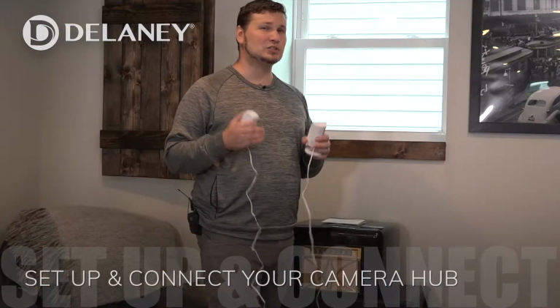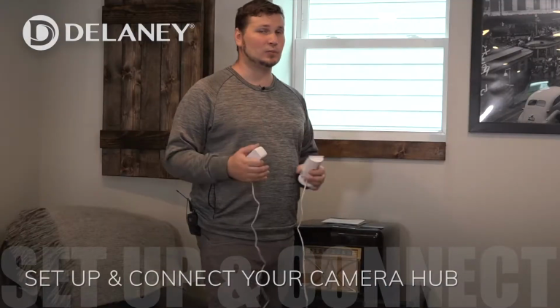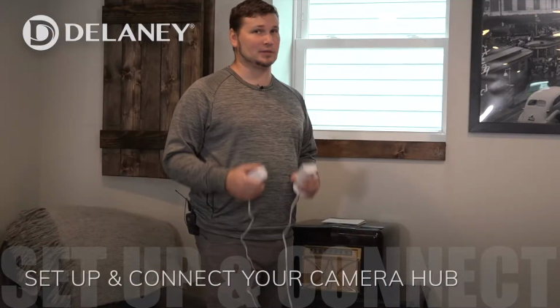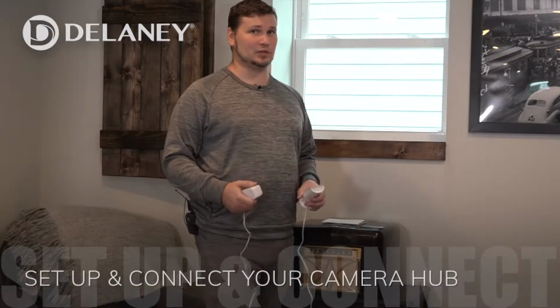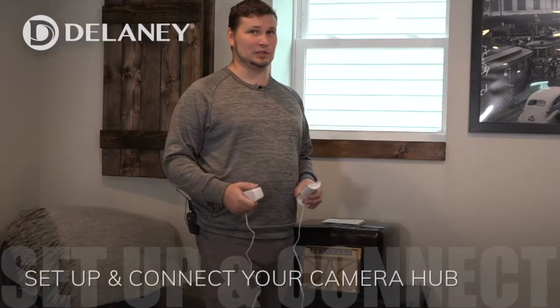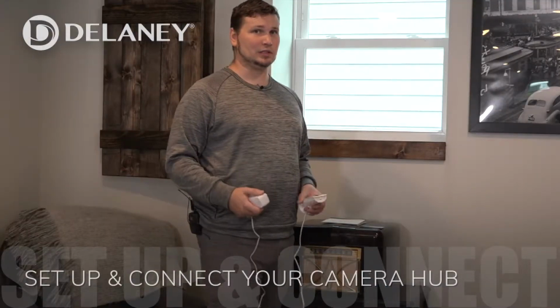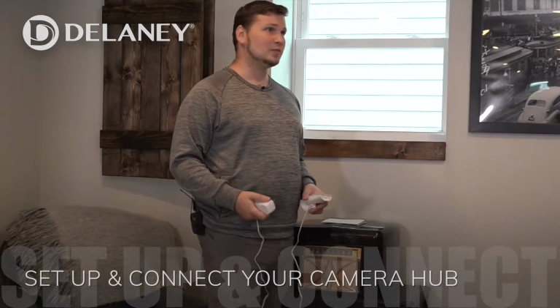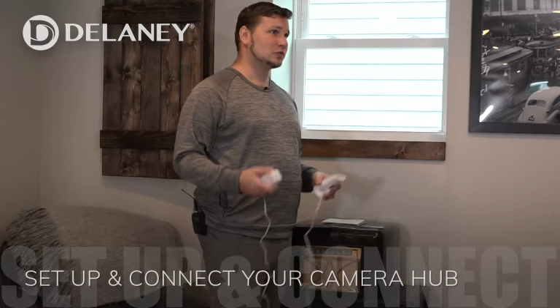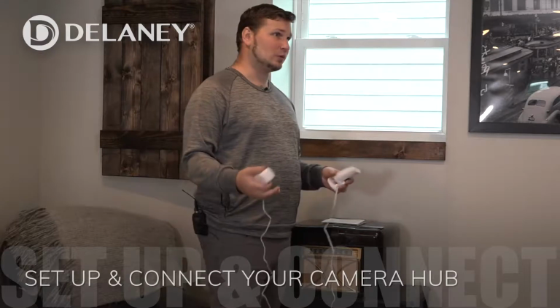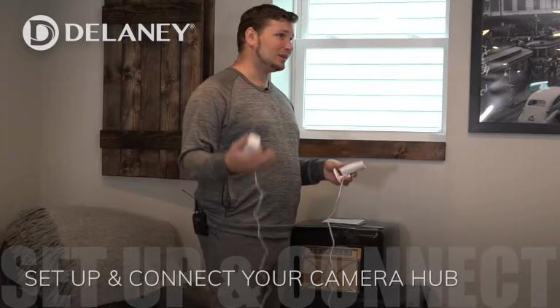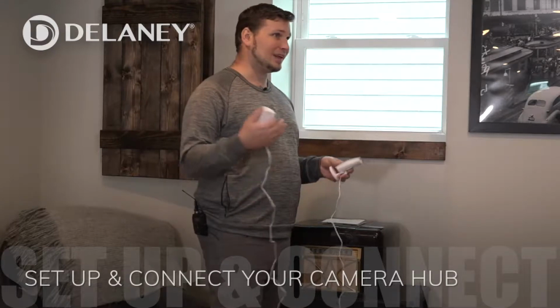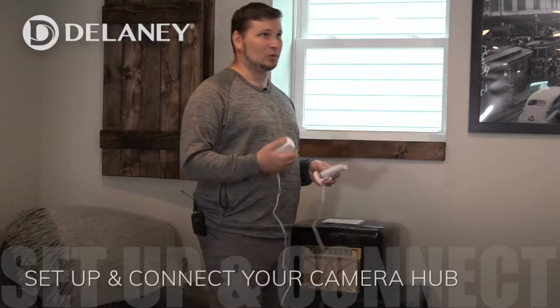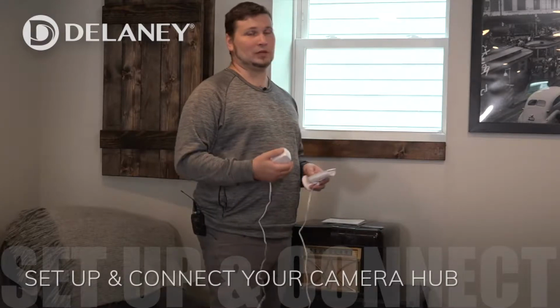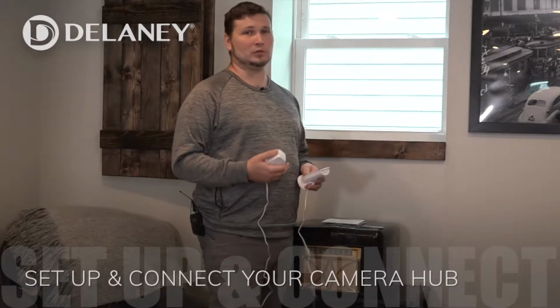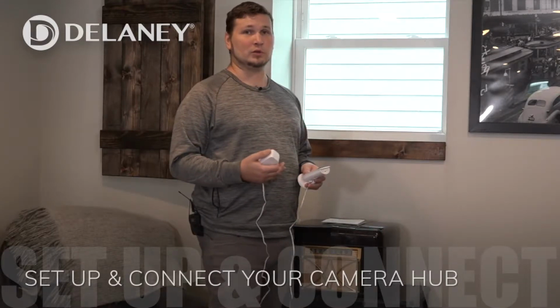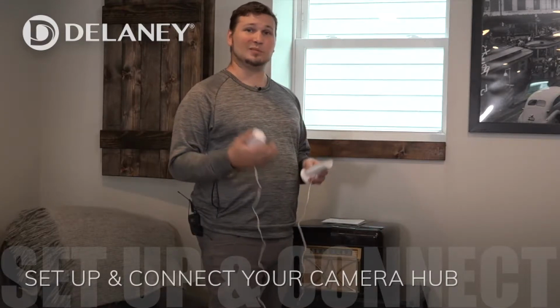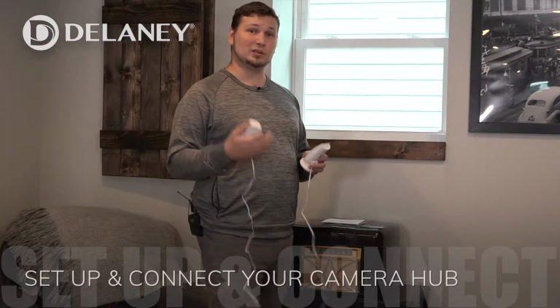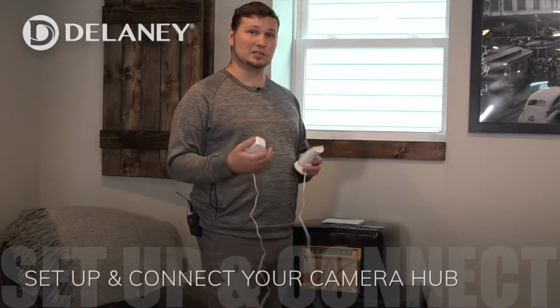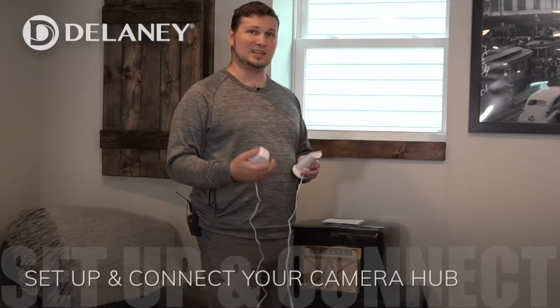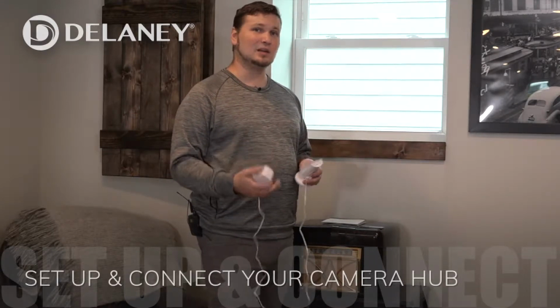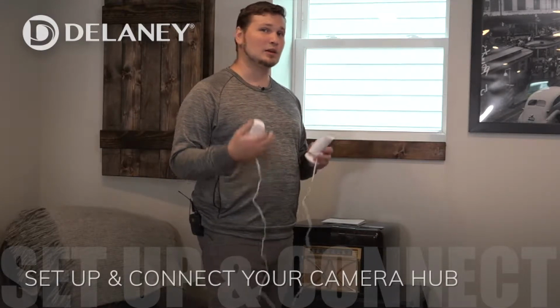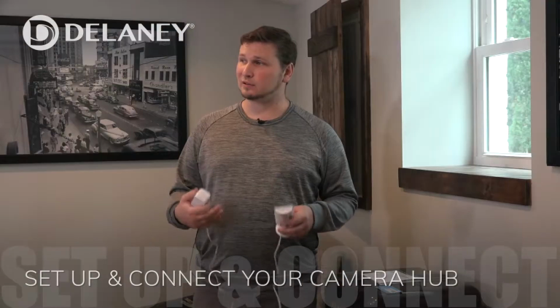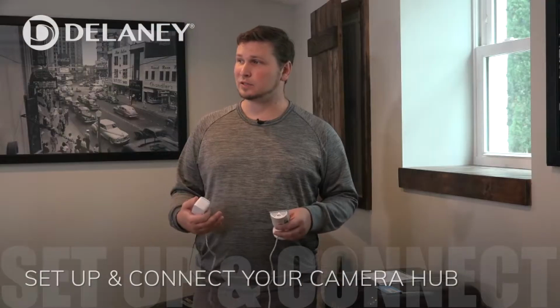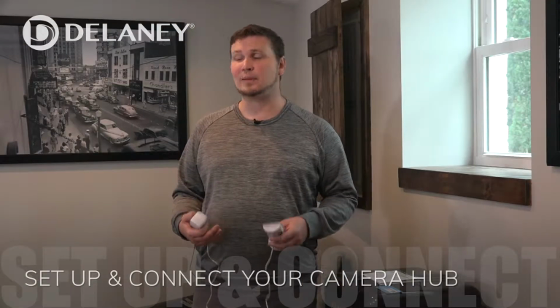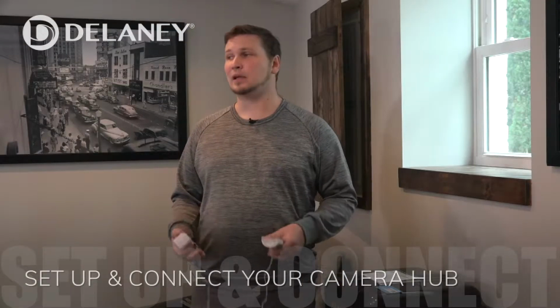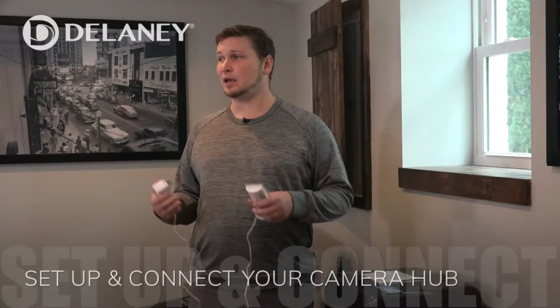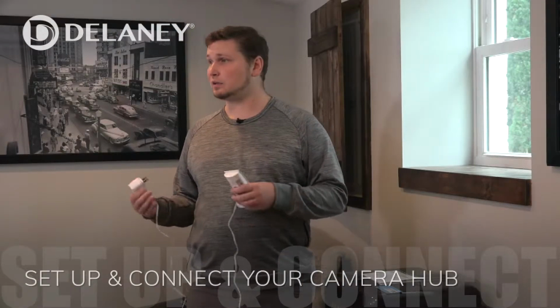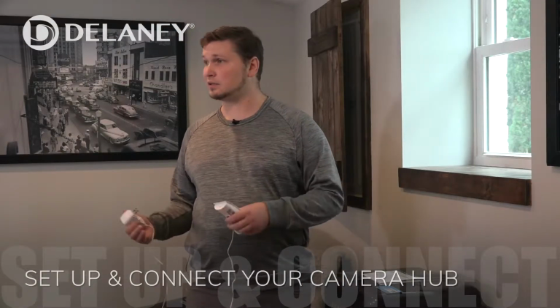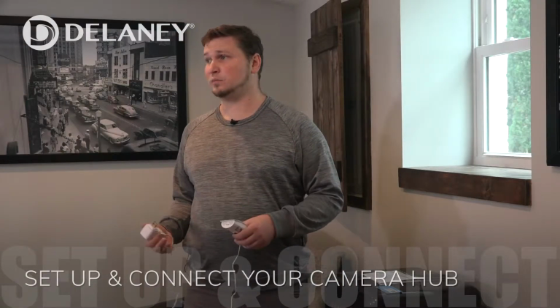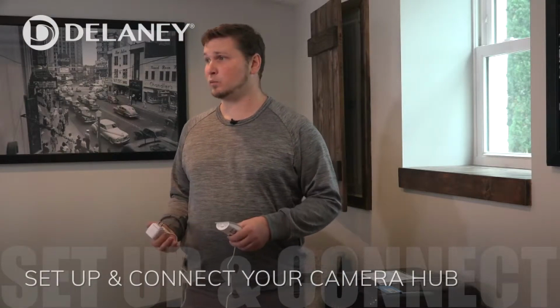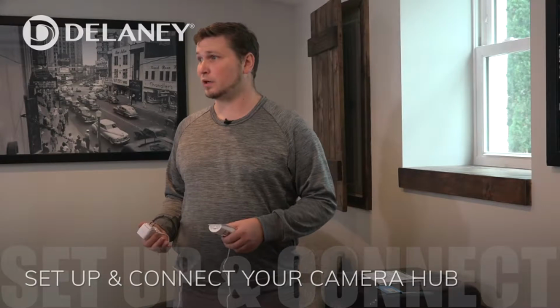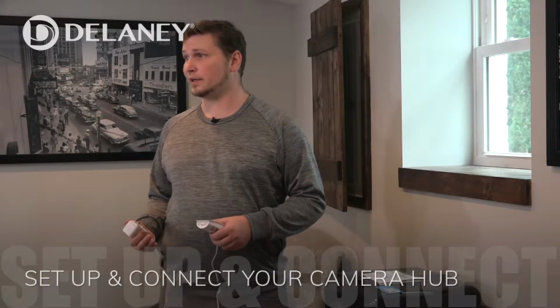It's super high security. So now what we need to do is go ahead and plug this in, download the app, and get to work on that.